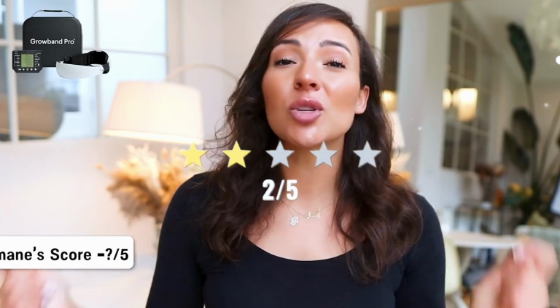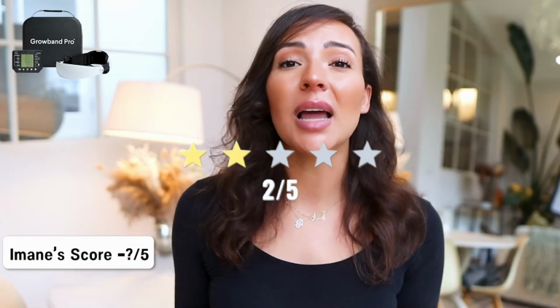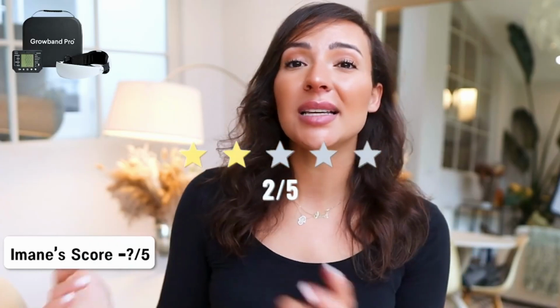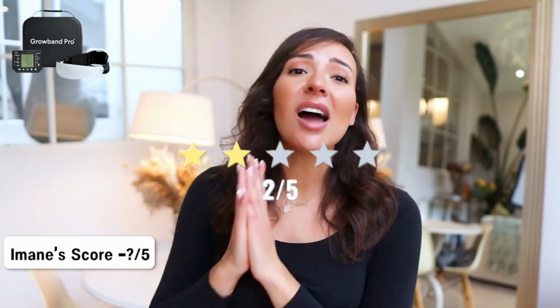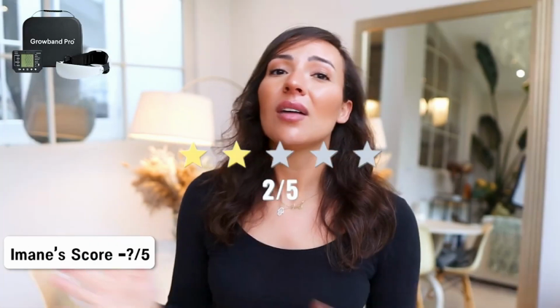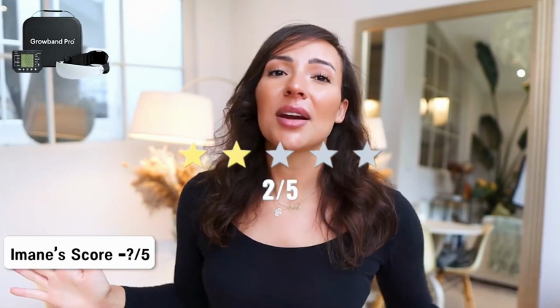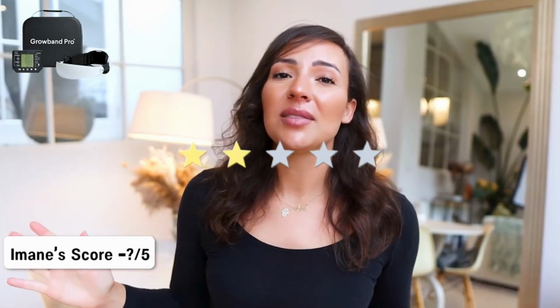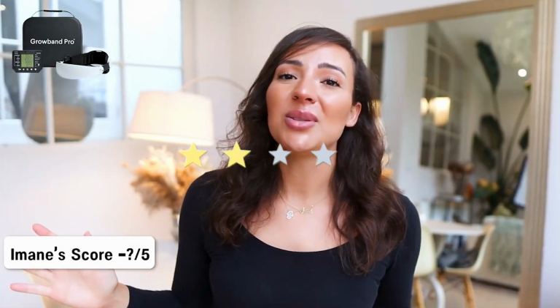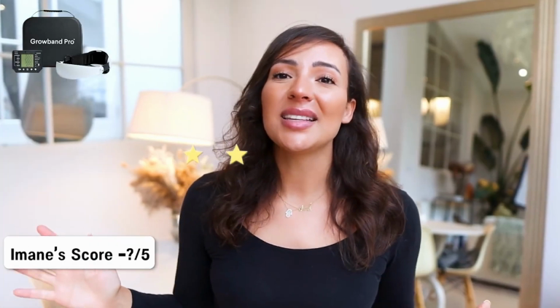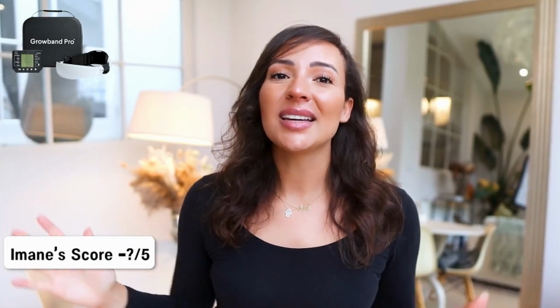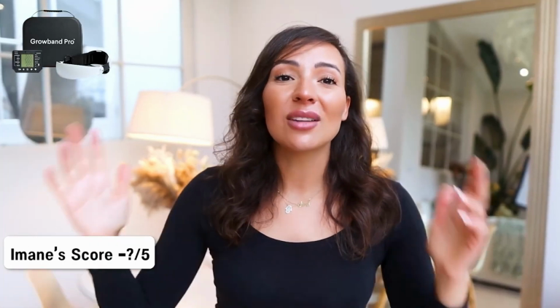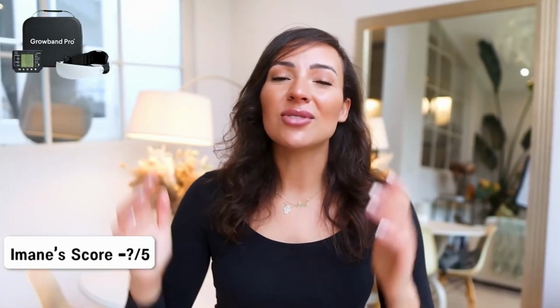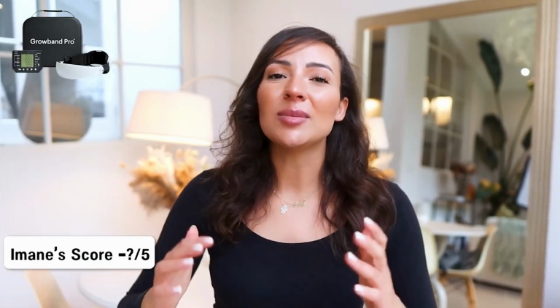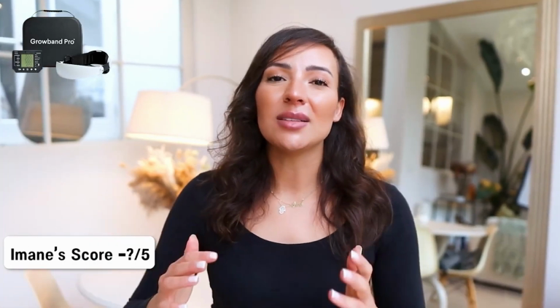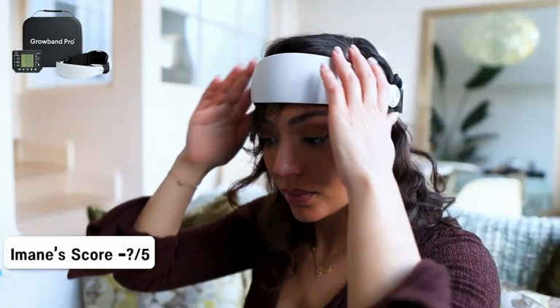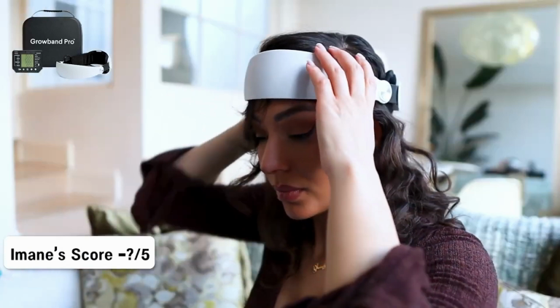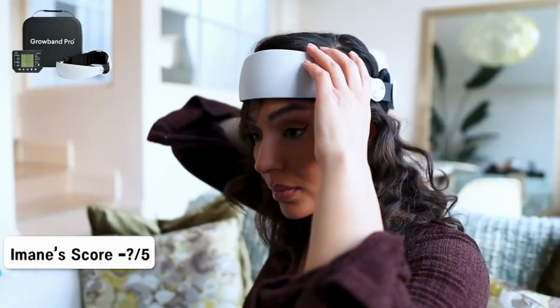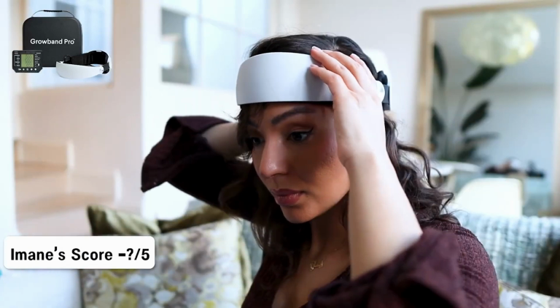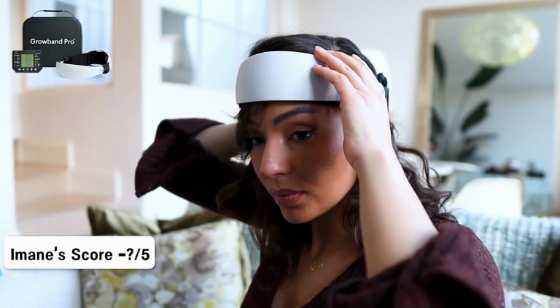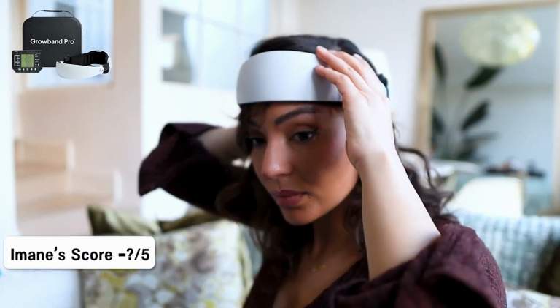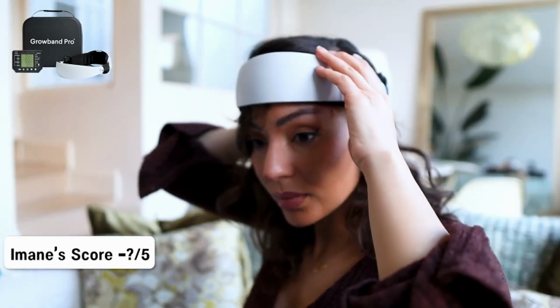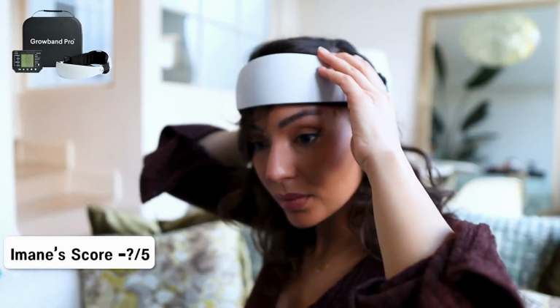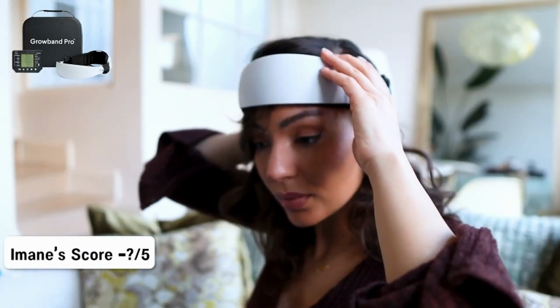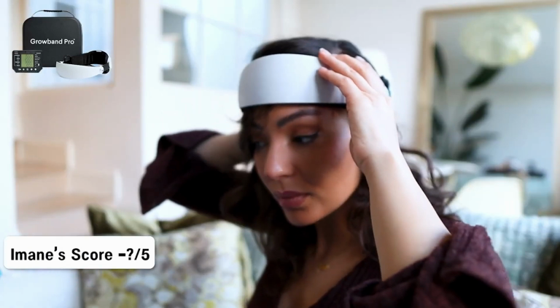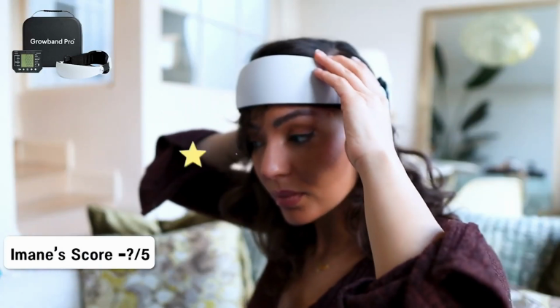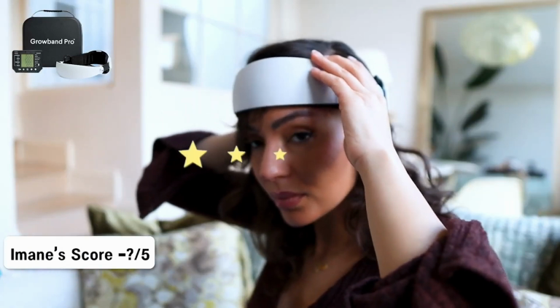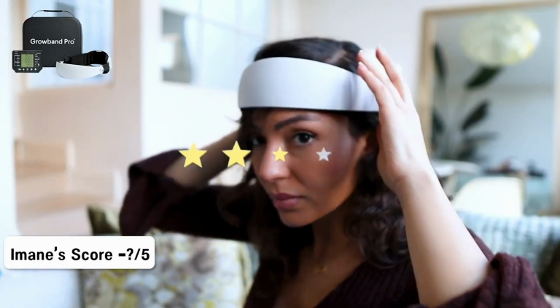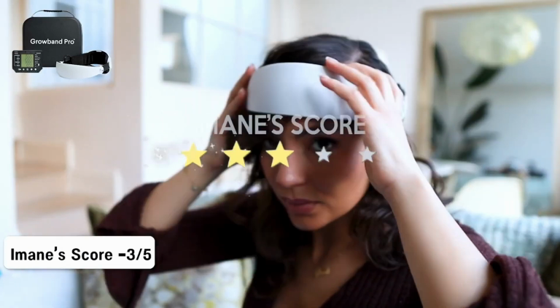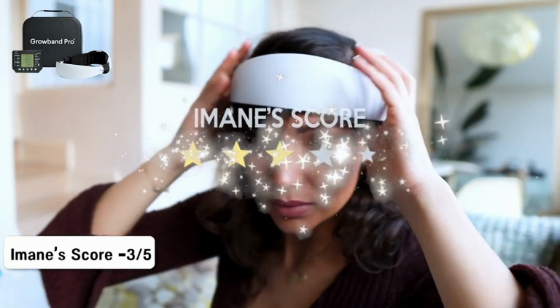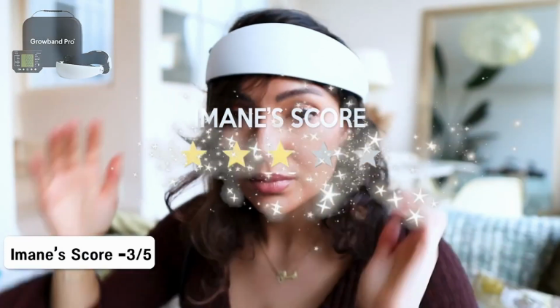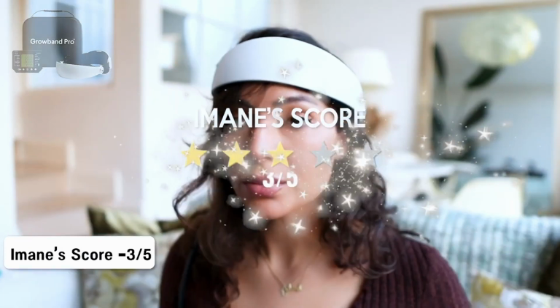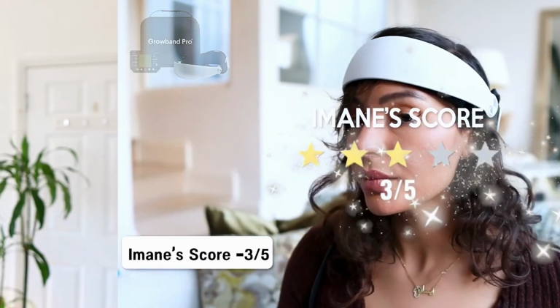Now I'm super lazy — I love that I don't have to do anything and I really believe in blood flow and scalp massages. So I'm giving this device a three out of five overall.